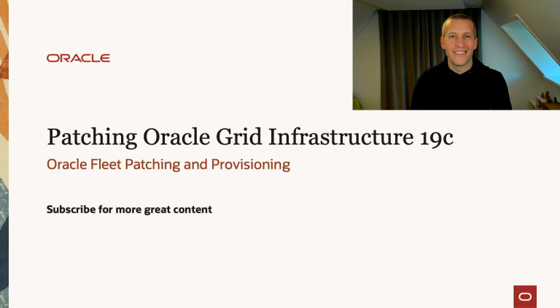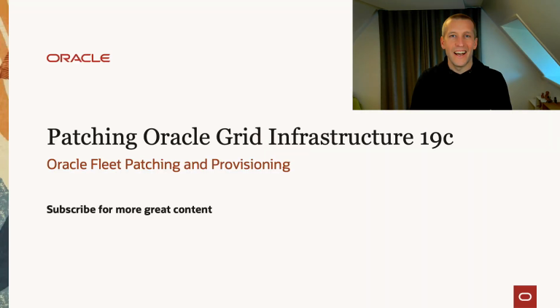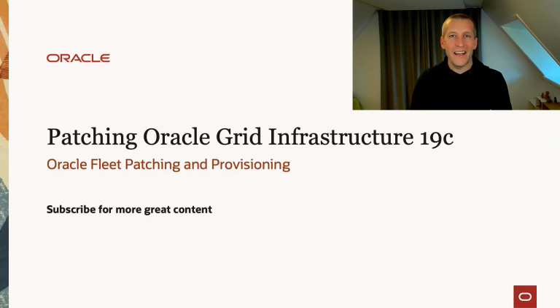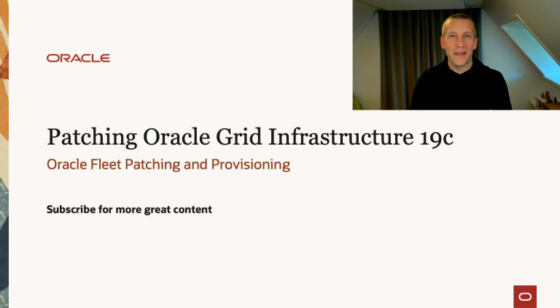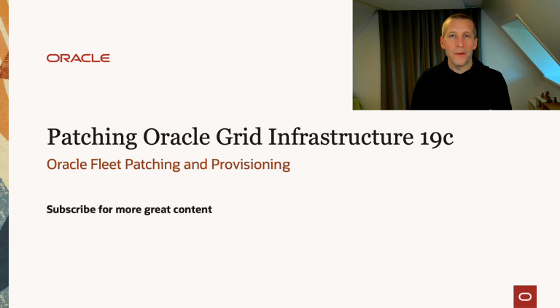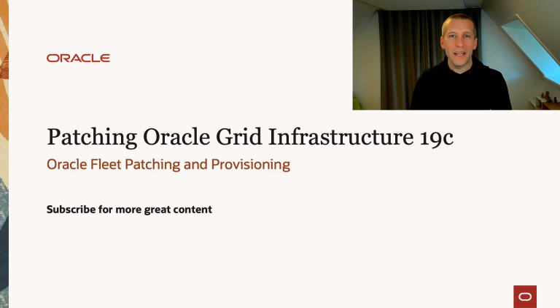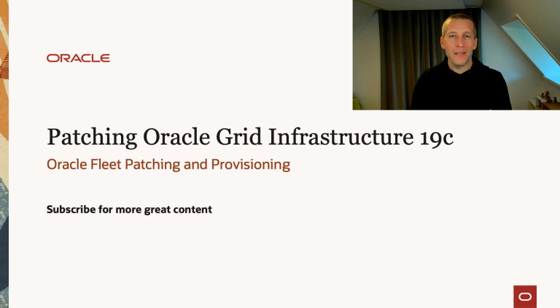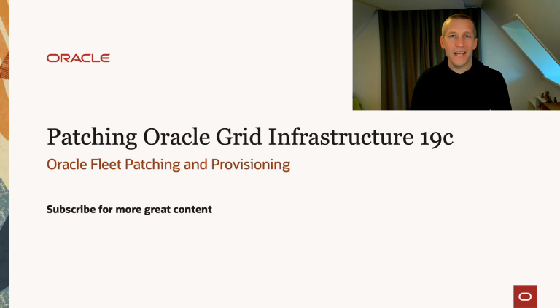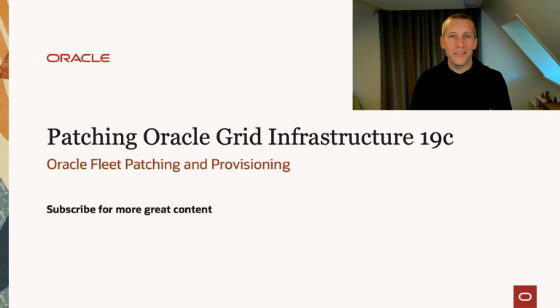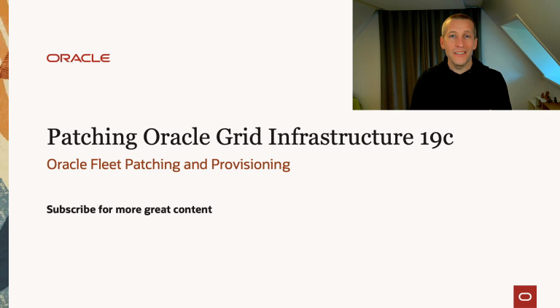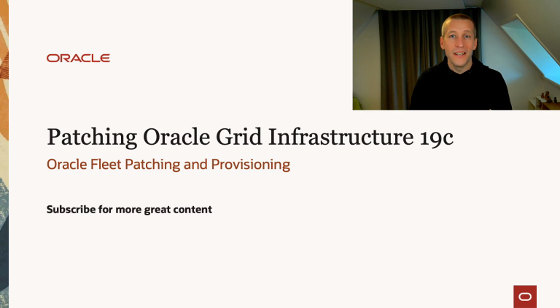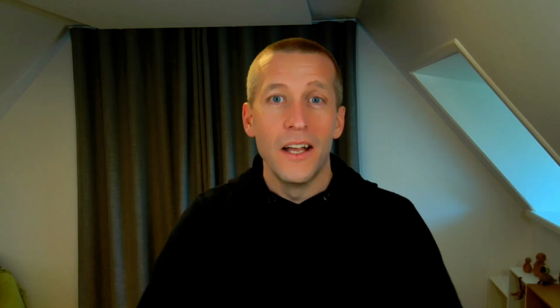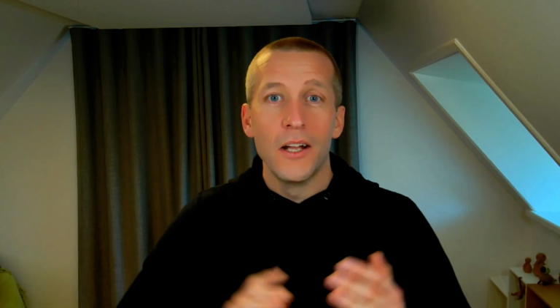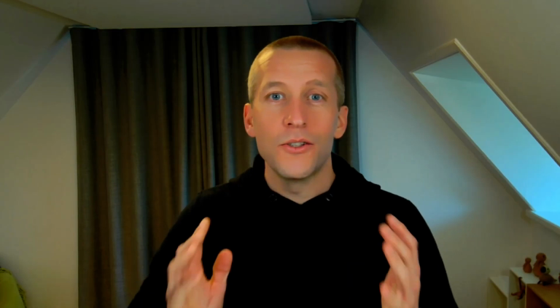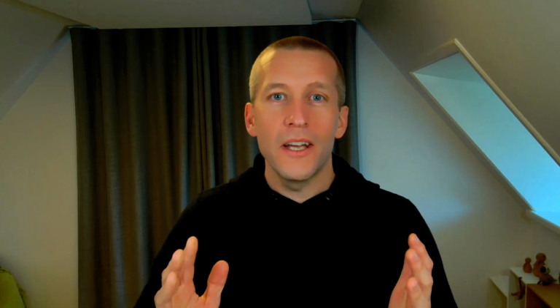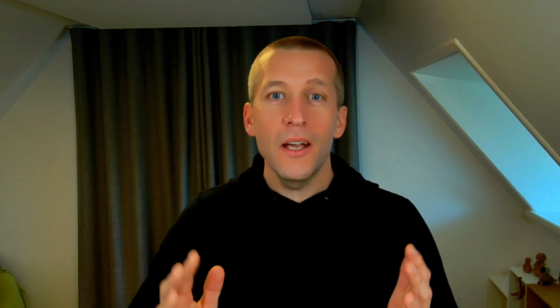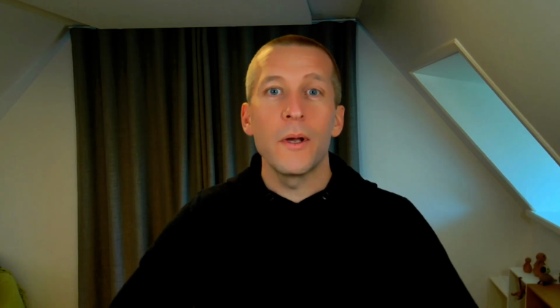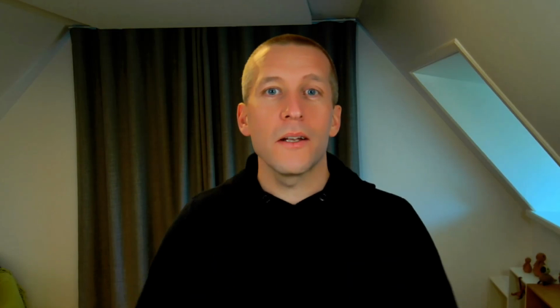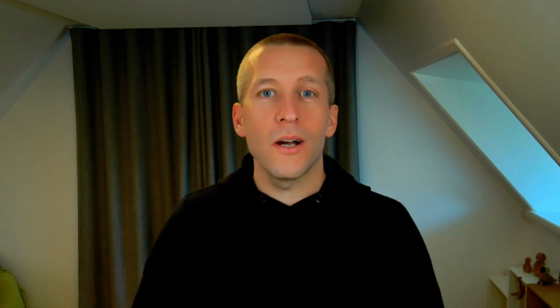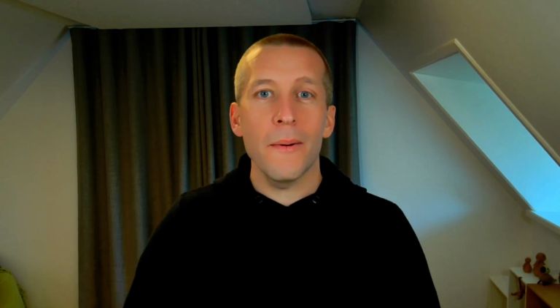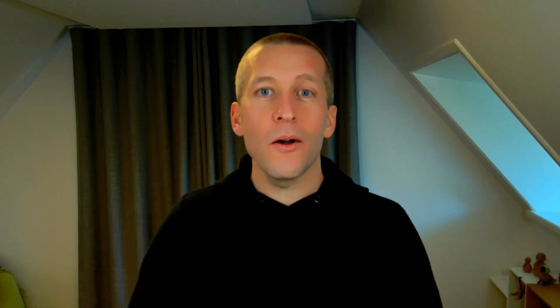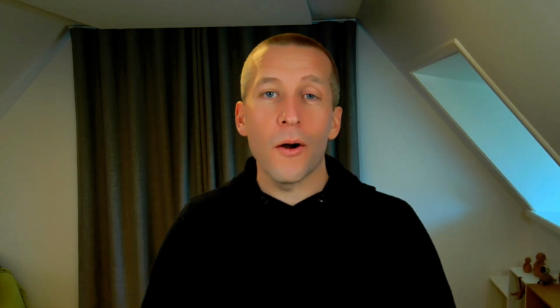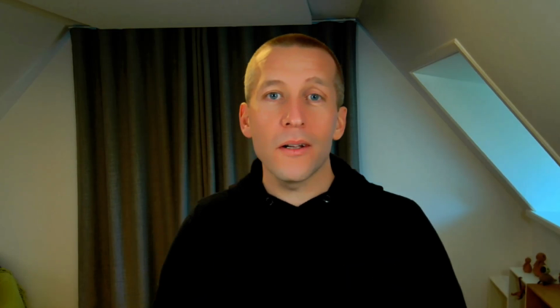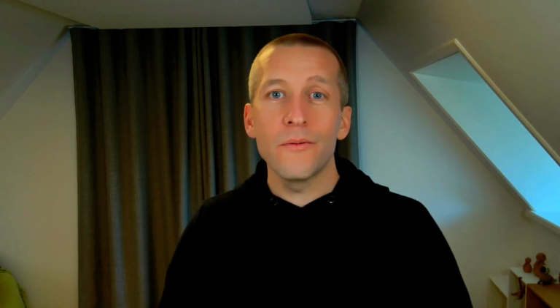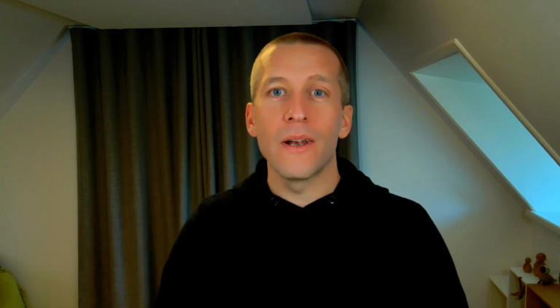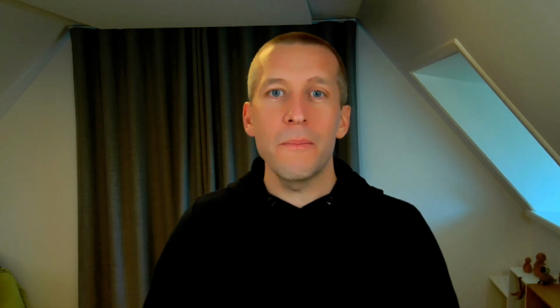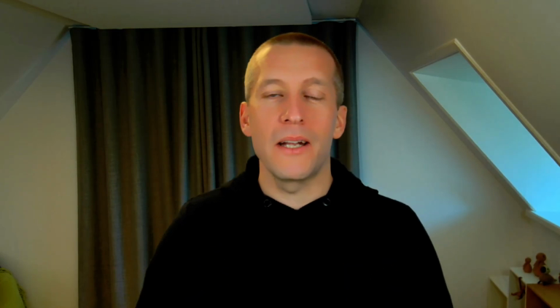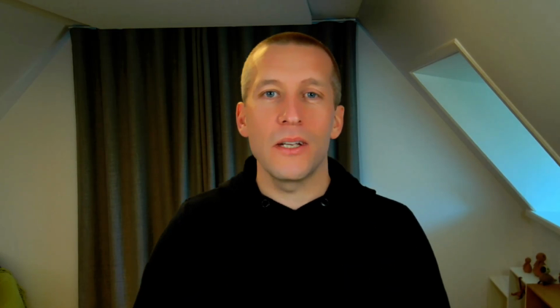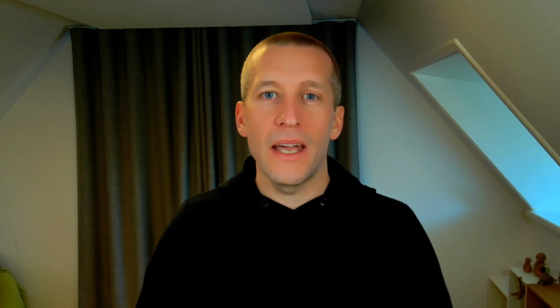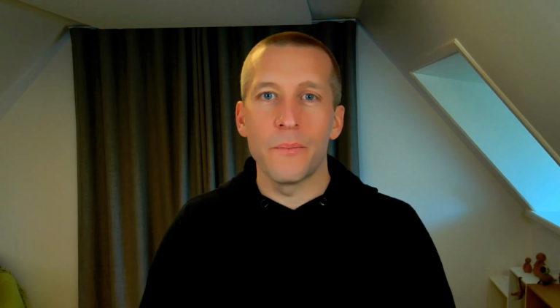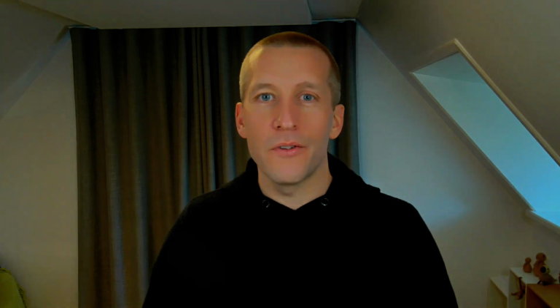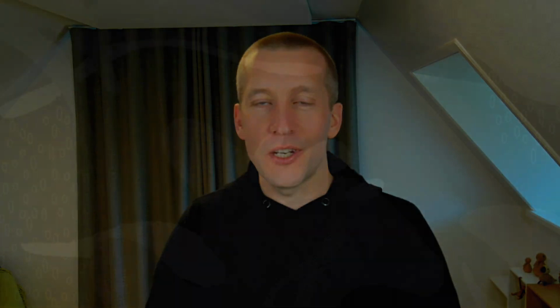Hi, my name is Daniel. Today, we're going to talk about Oracle Fleet Patching and Provisioning.